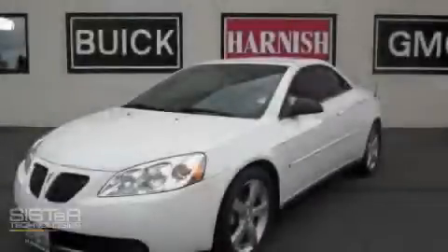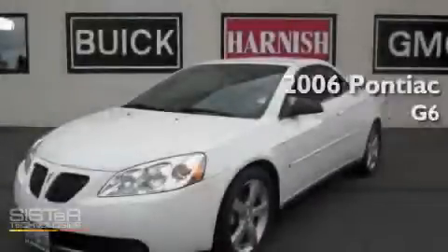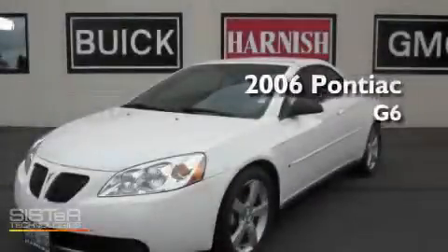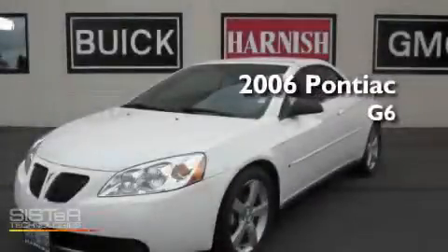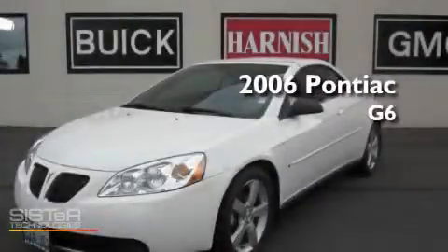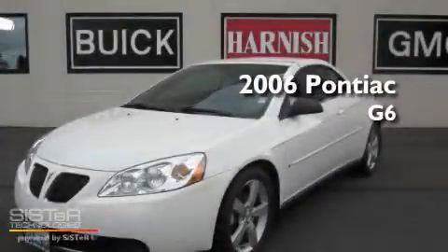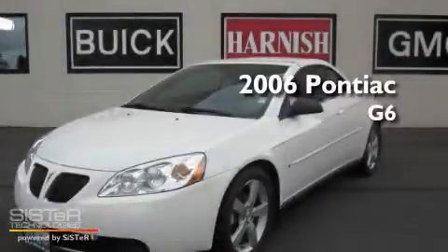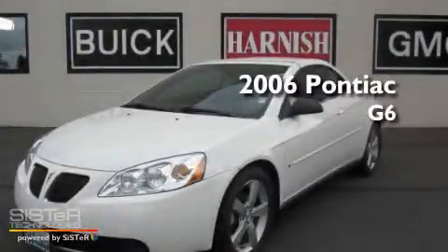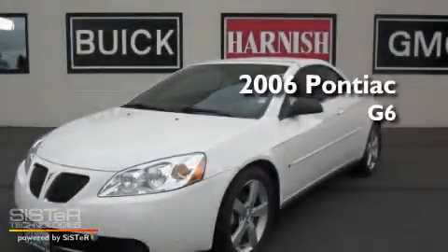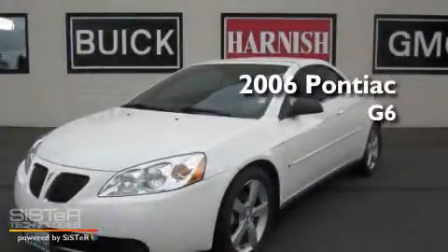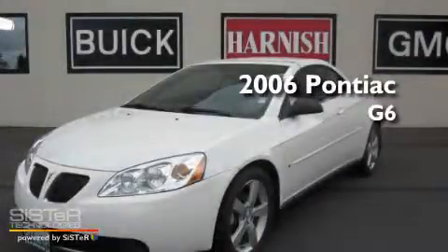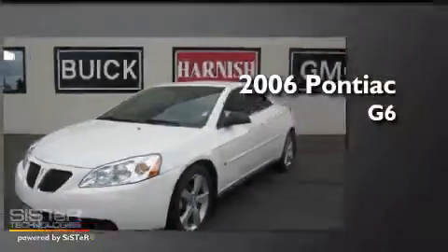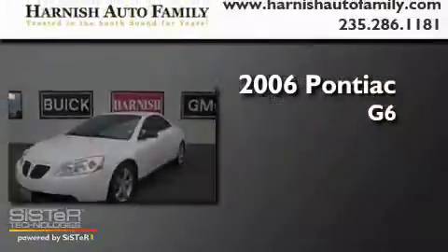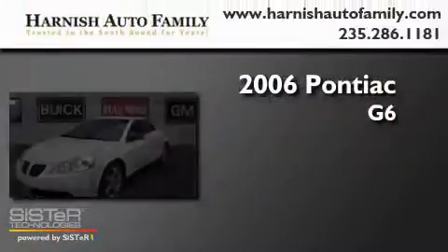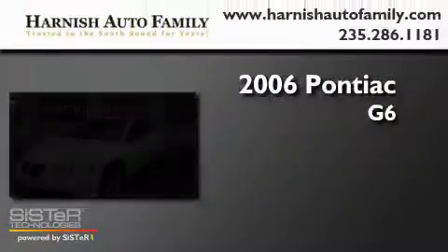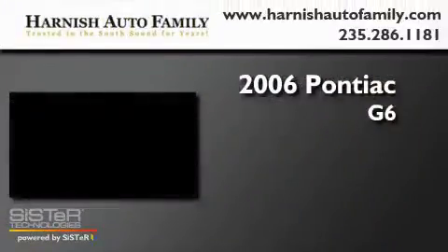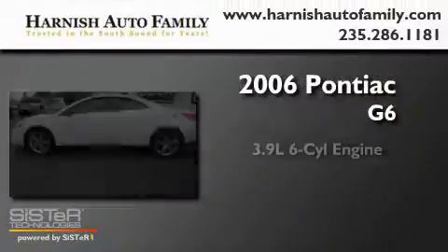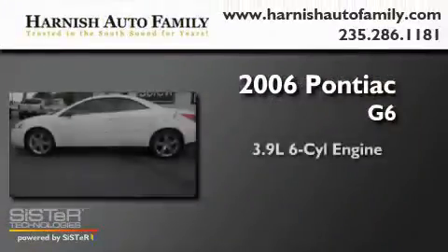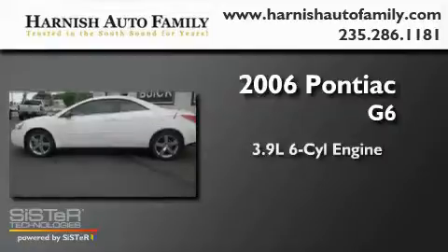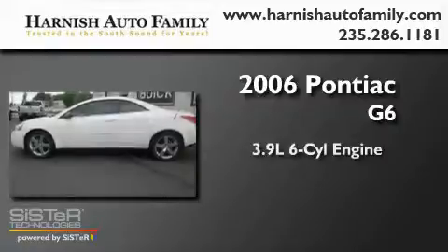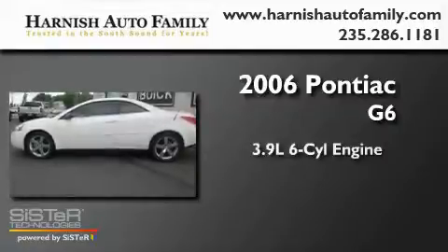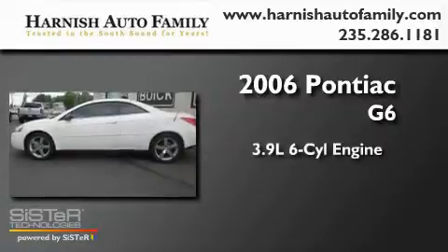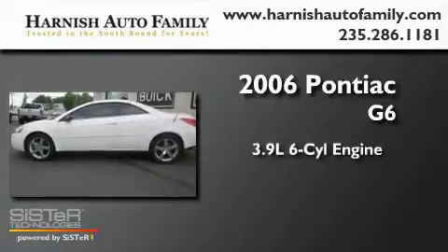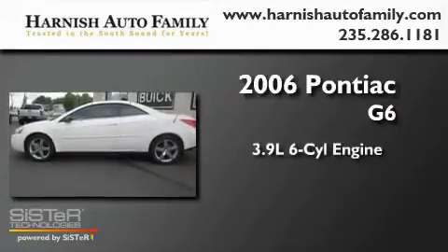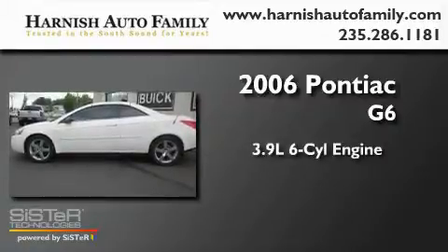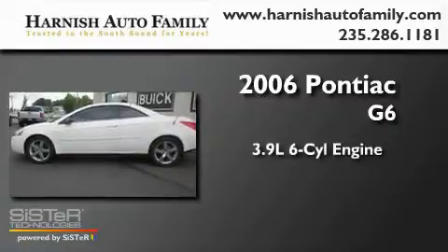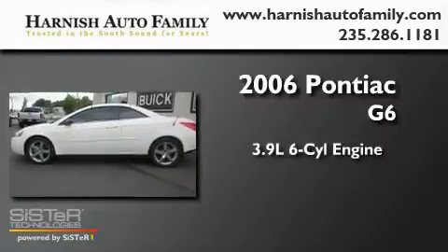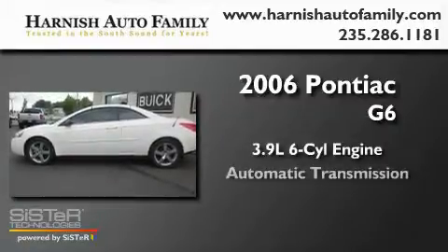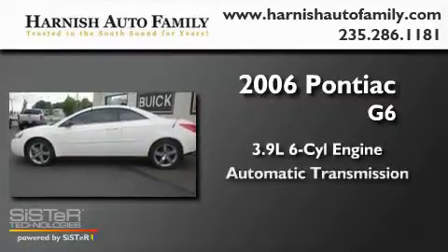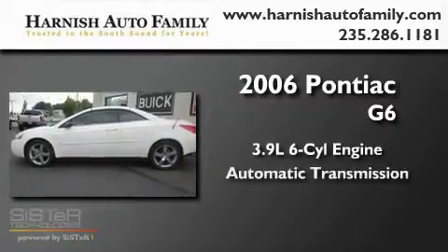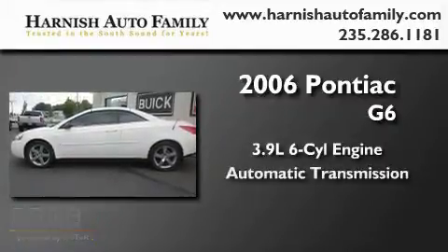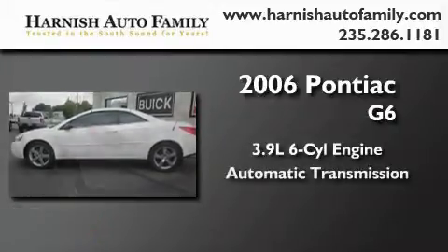This is a 2006 HONIAC G6. It has a 3.9-liter, six-cylinder engine and an automatic transmission.